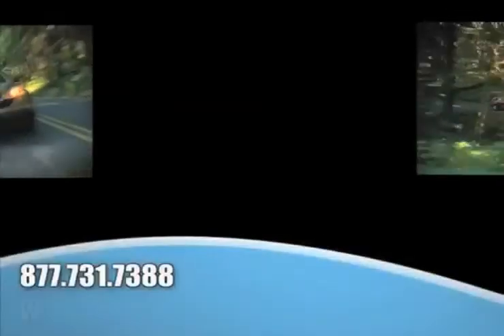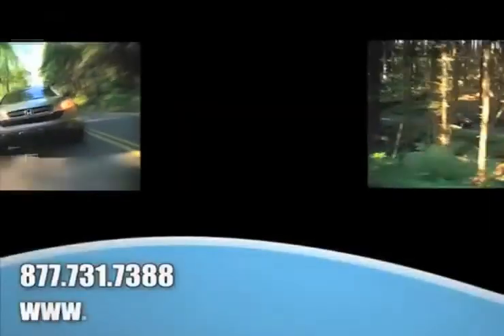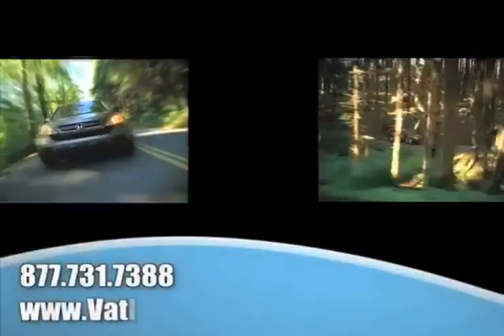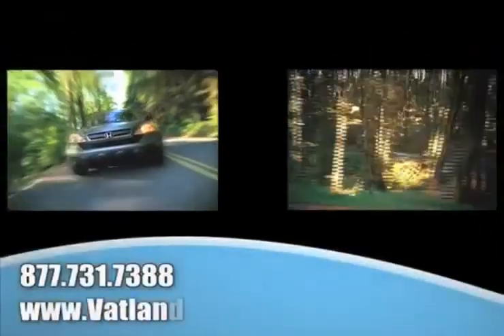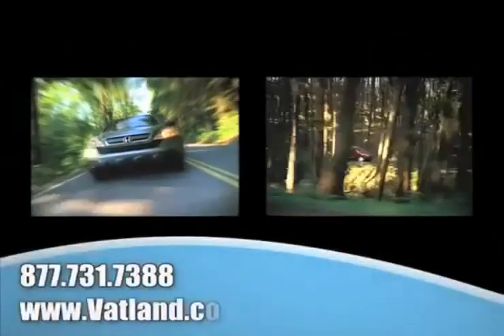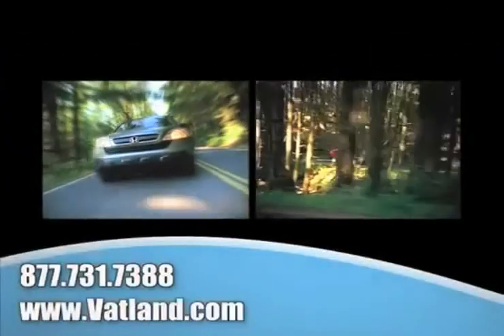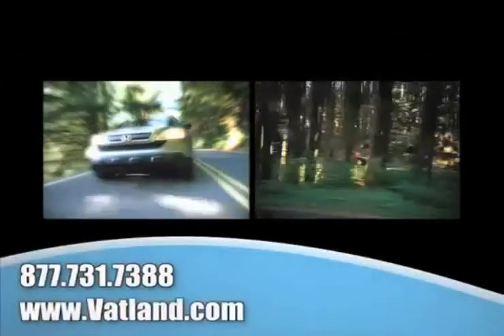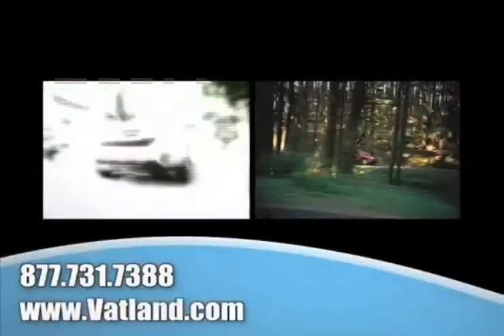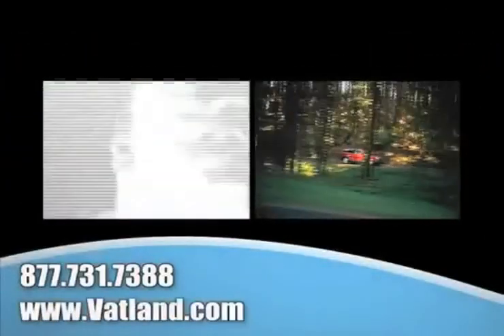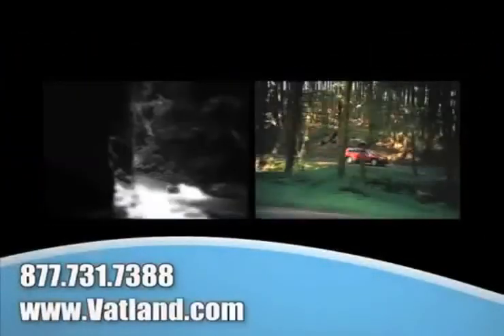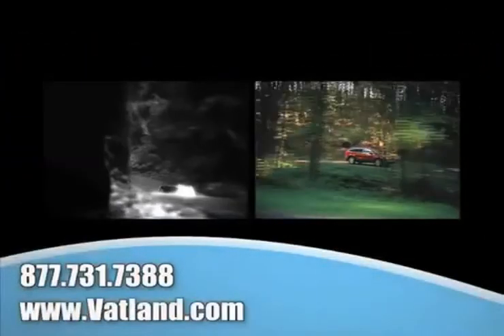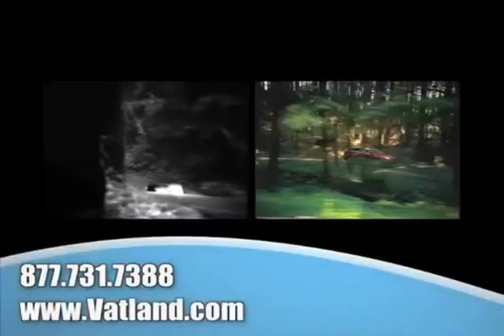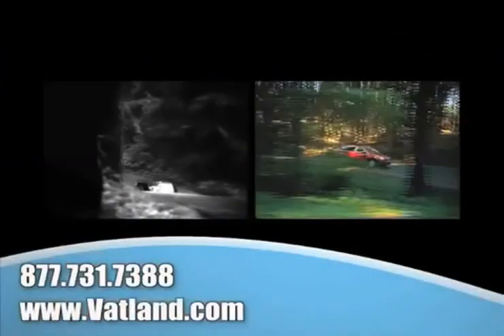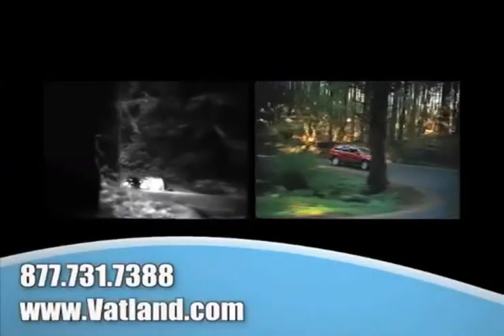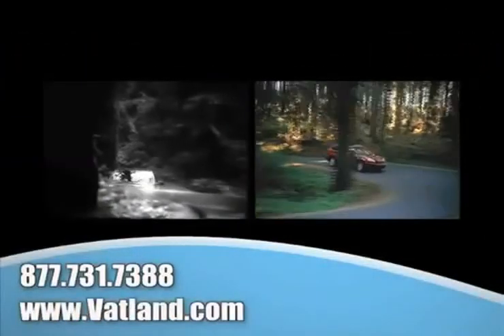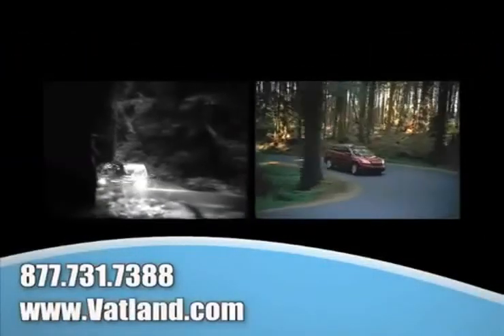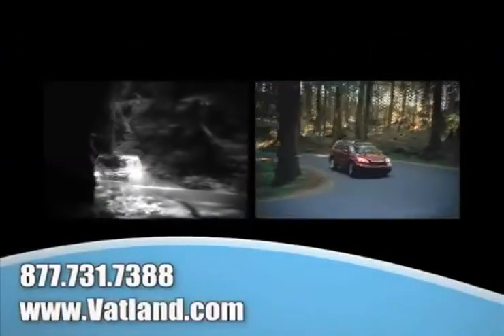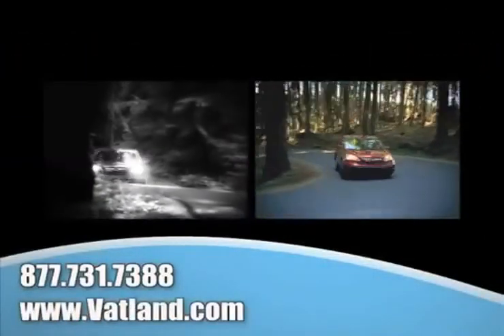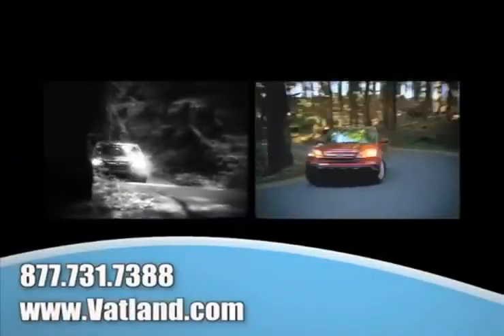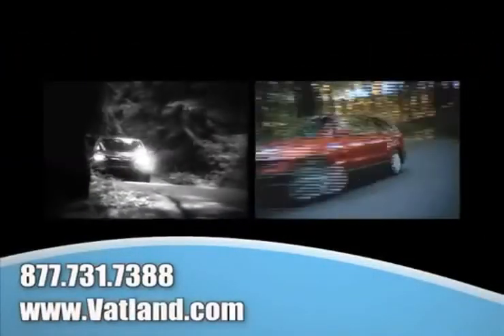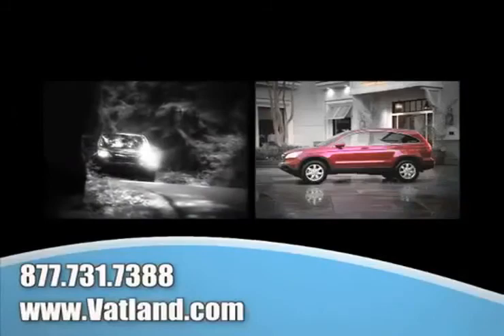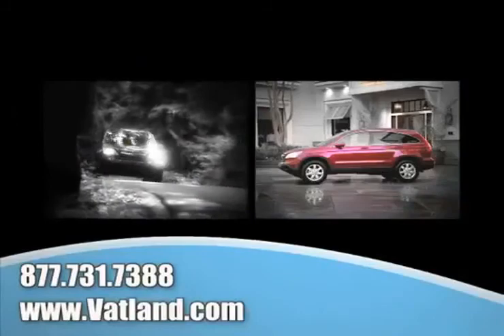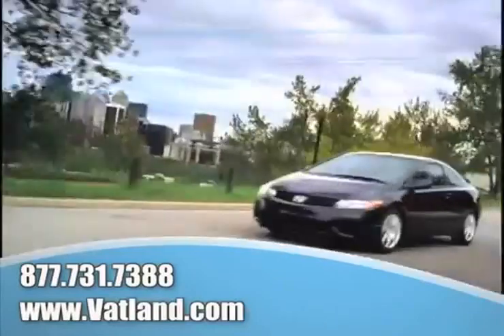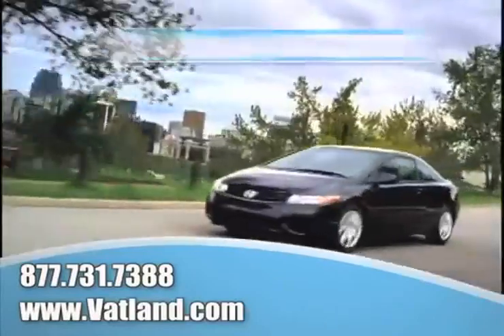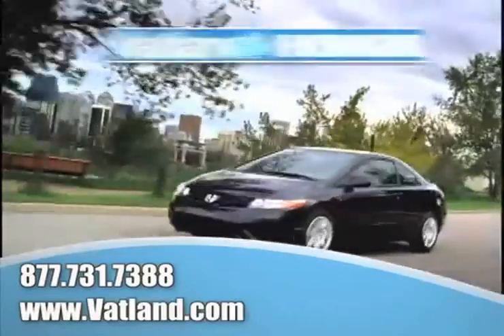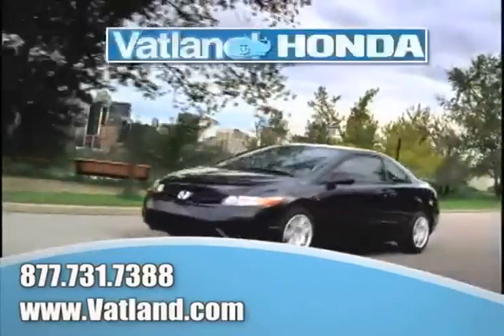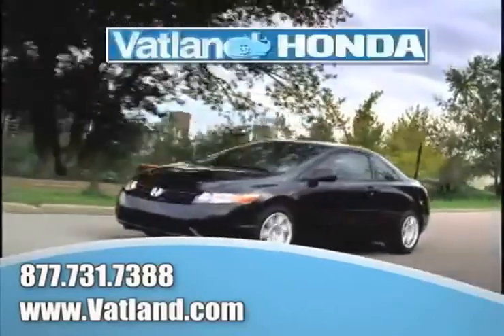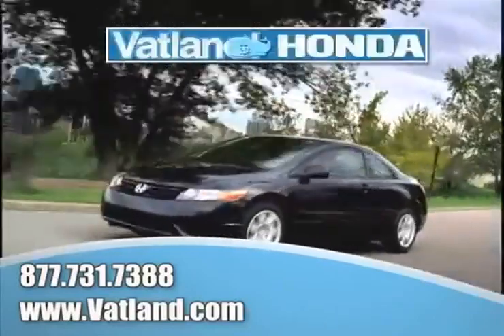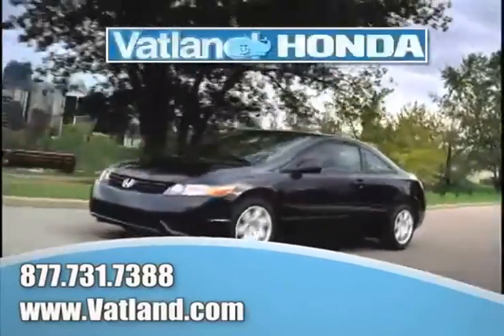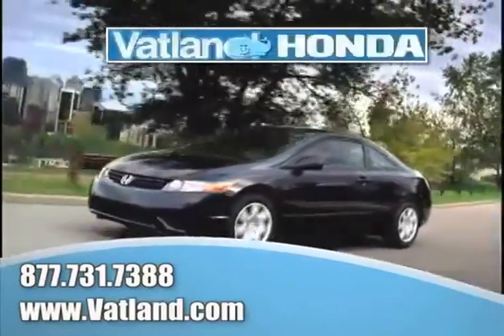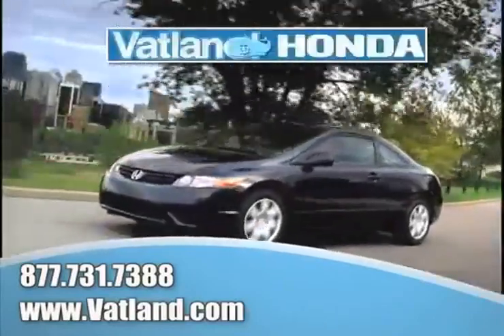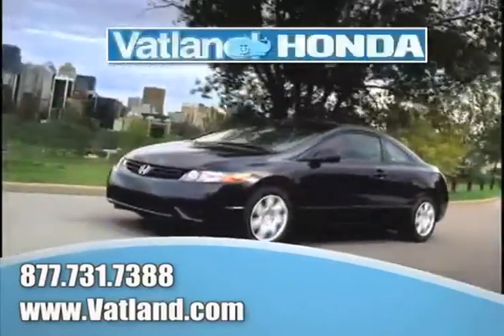There's no better place to find the widest variety of Honda vehicles for you to choose from than at Vatland Honda in Vero Beach, Florida.